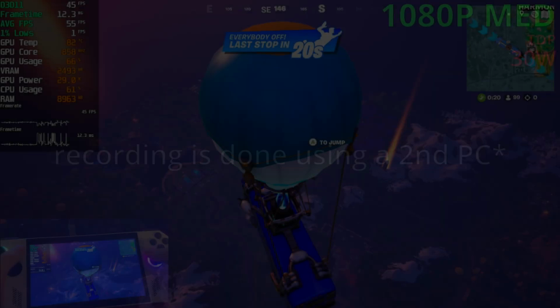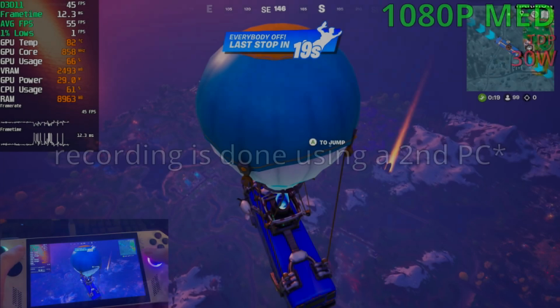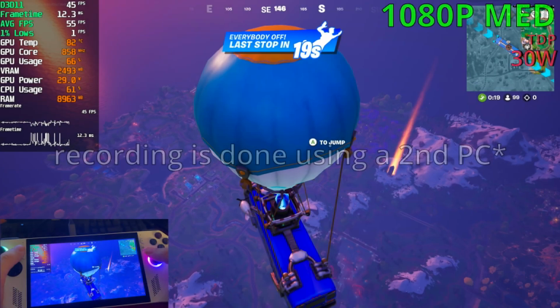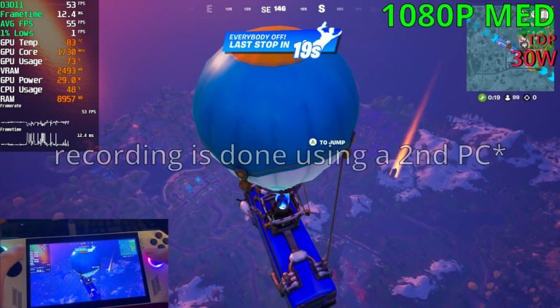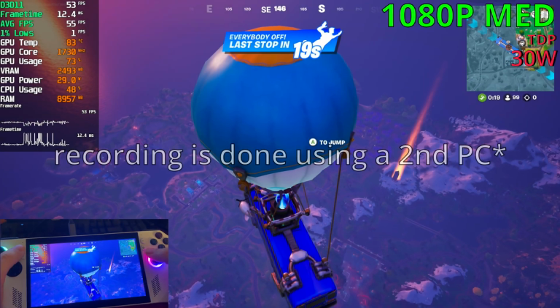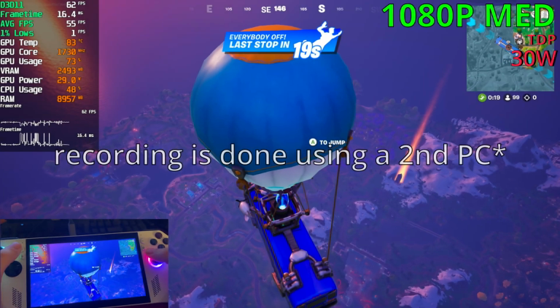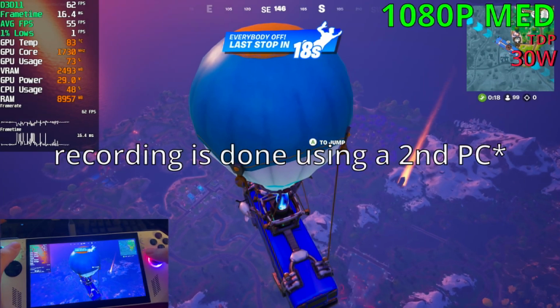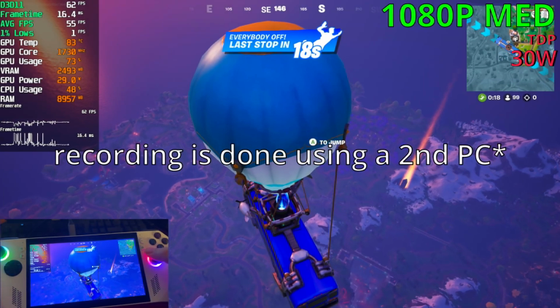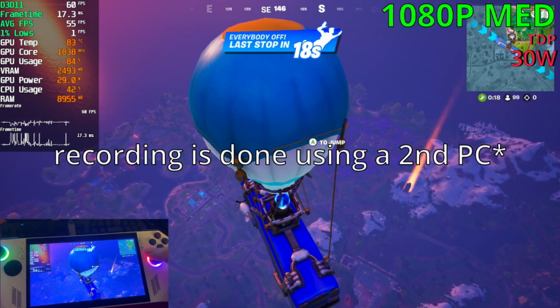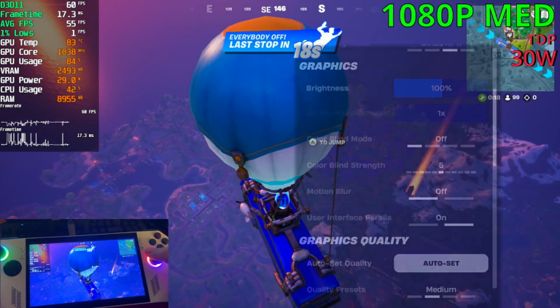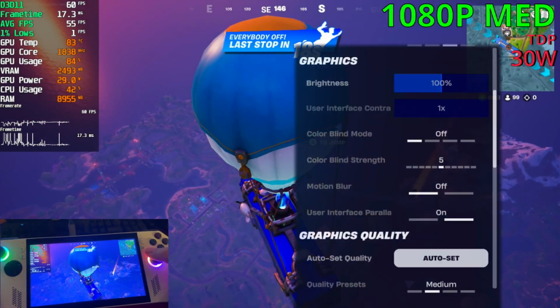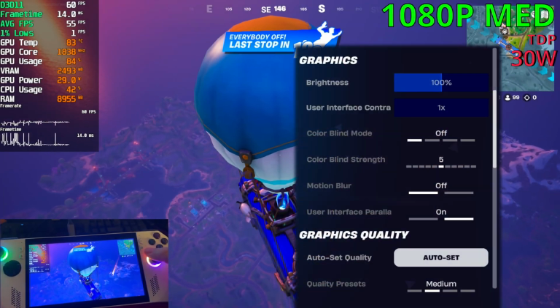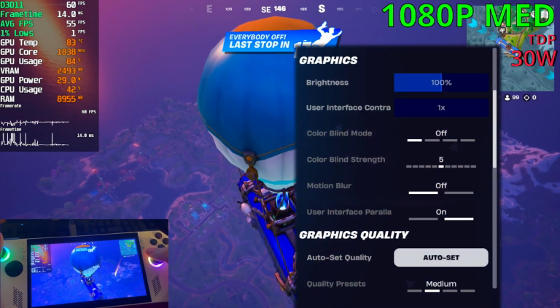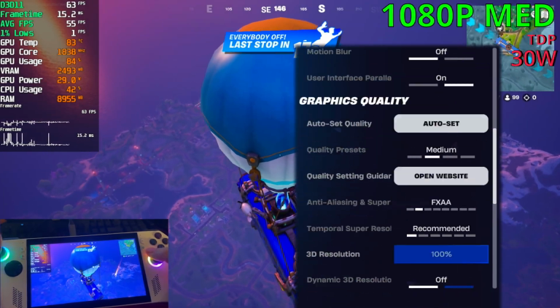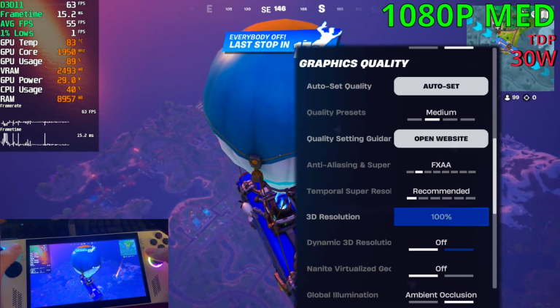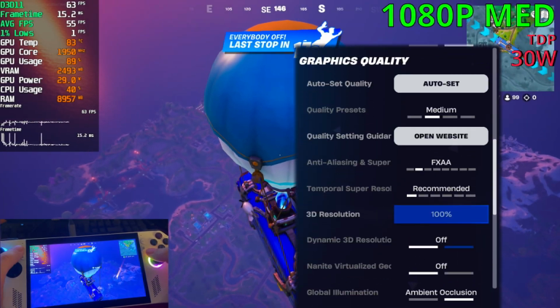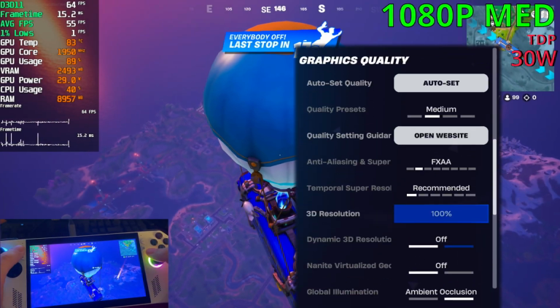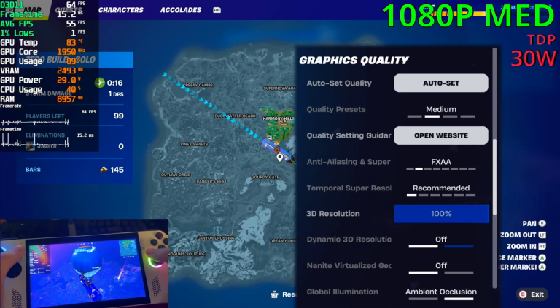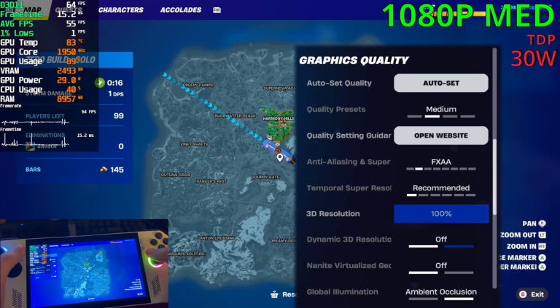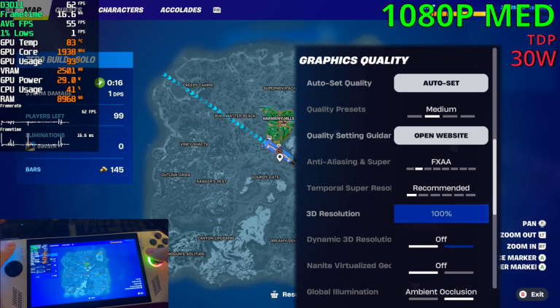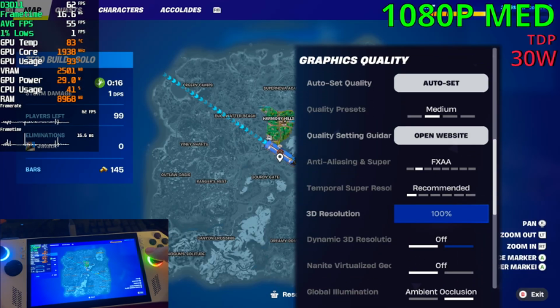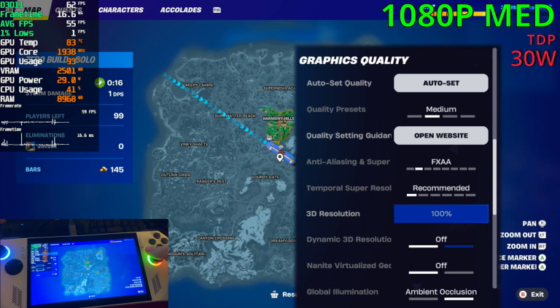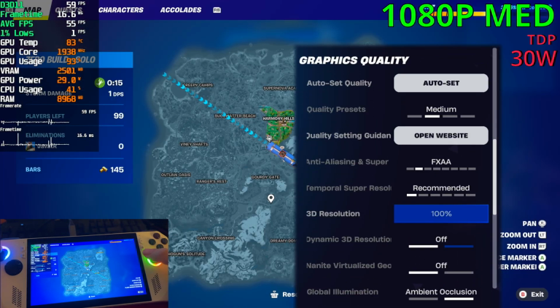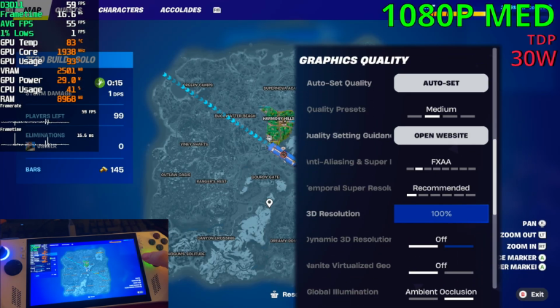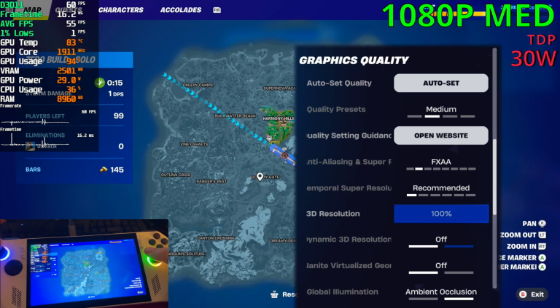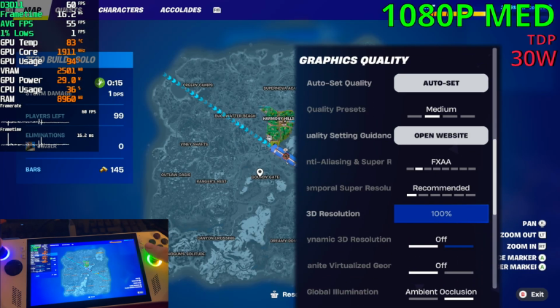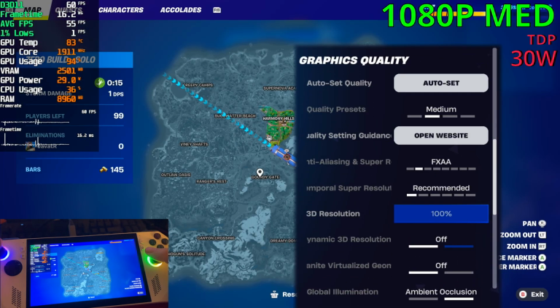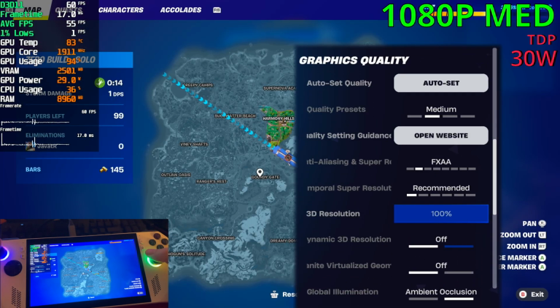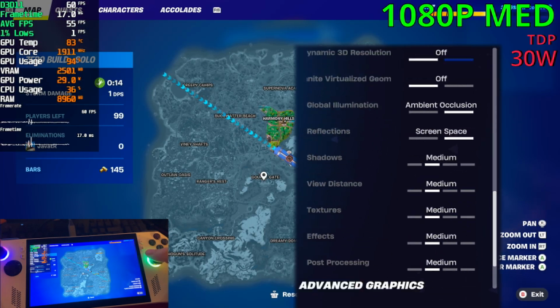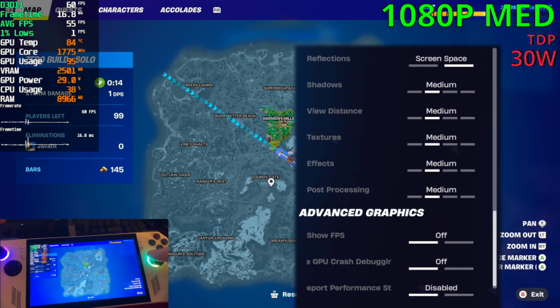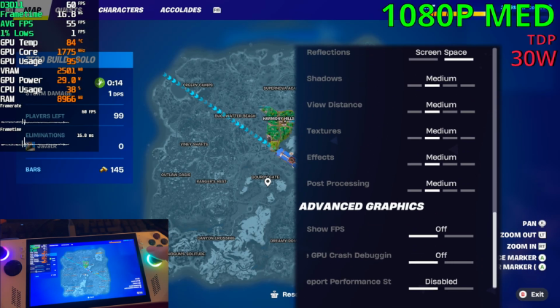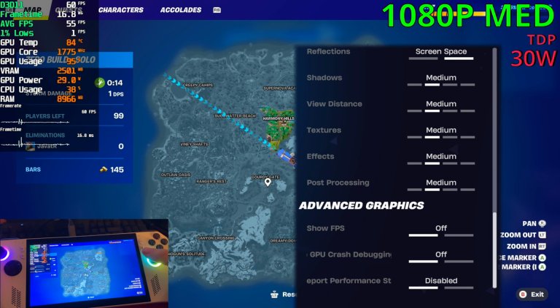Today we're playing Fortnite Chapter 6, Season 4, with the Acer Ally. For our settings we're playing at 1080p and the medium preset.